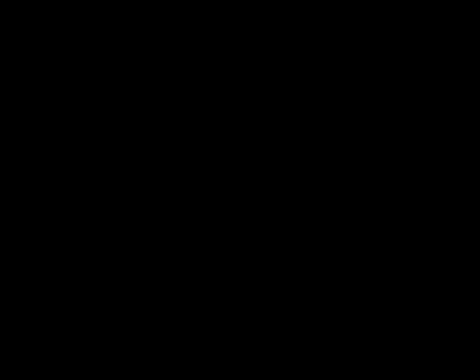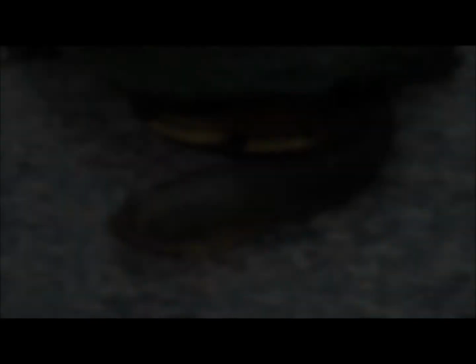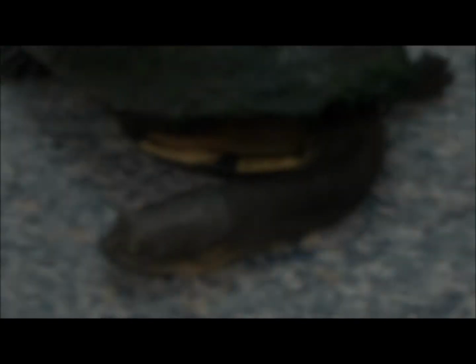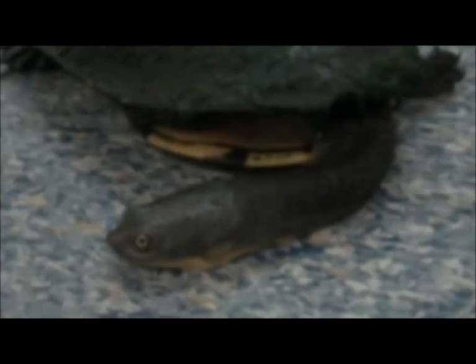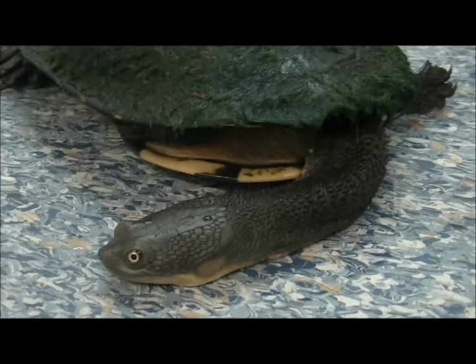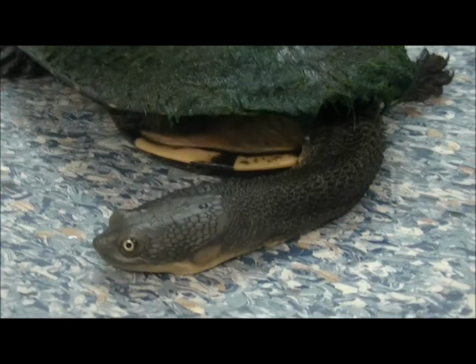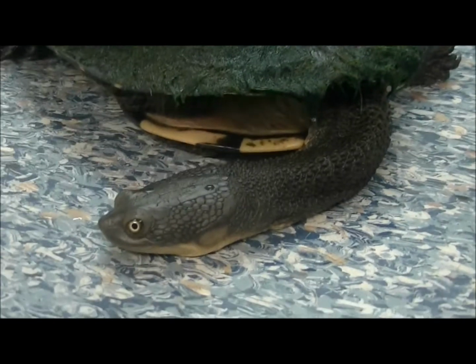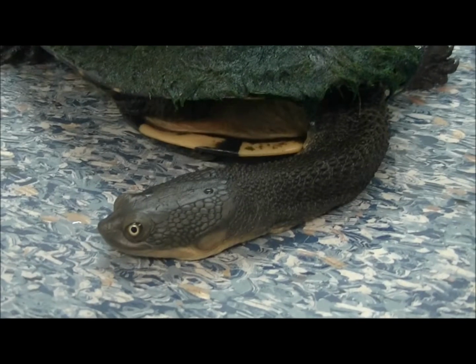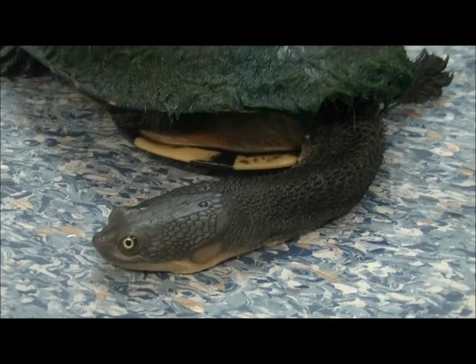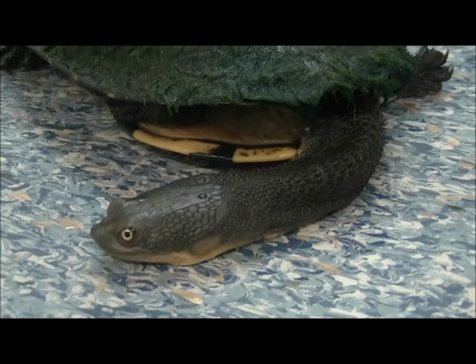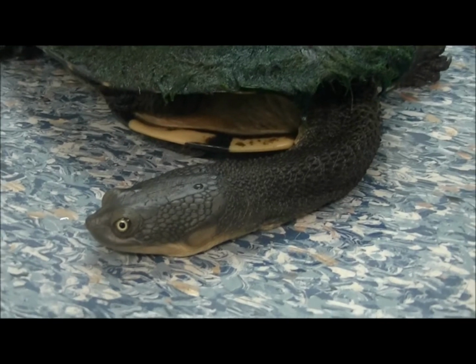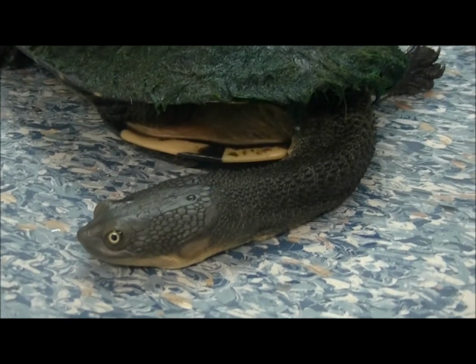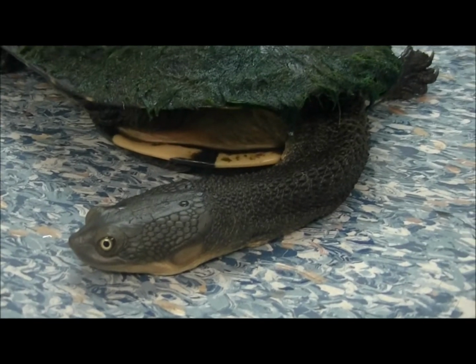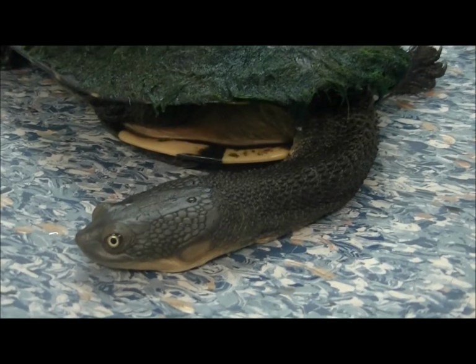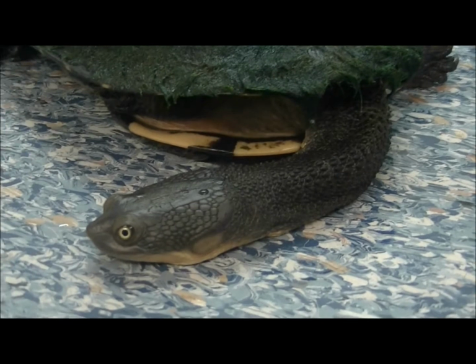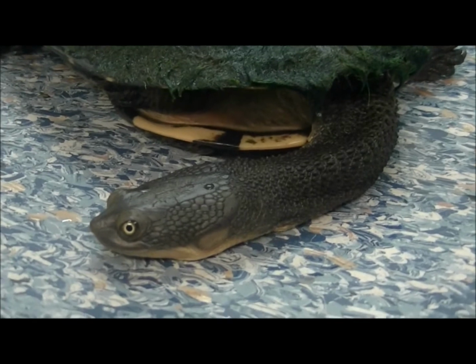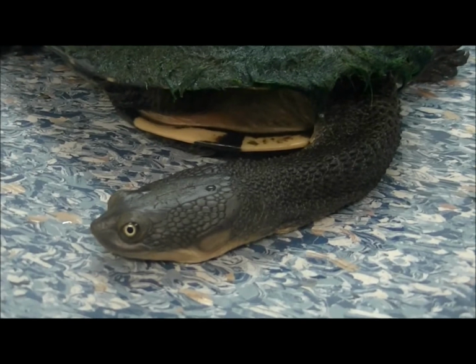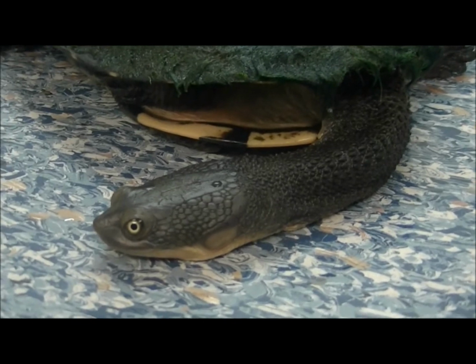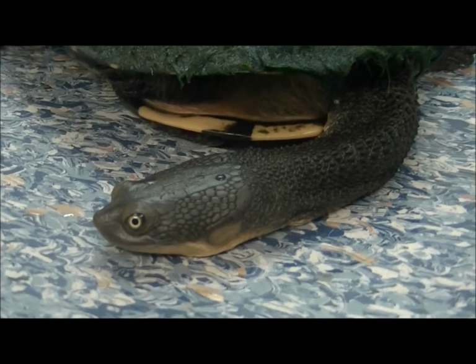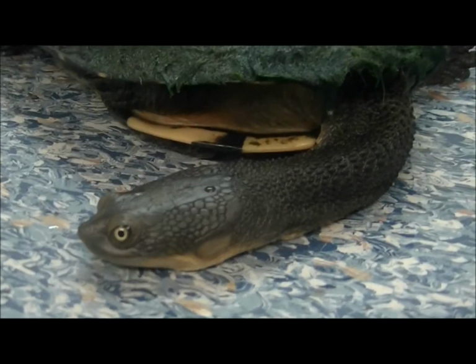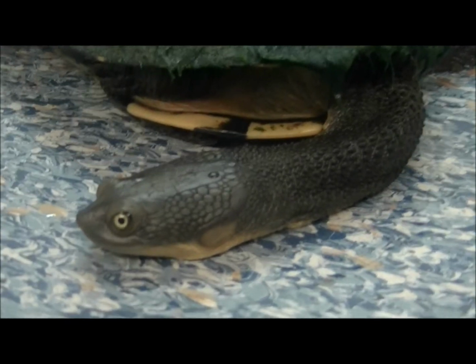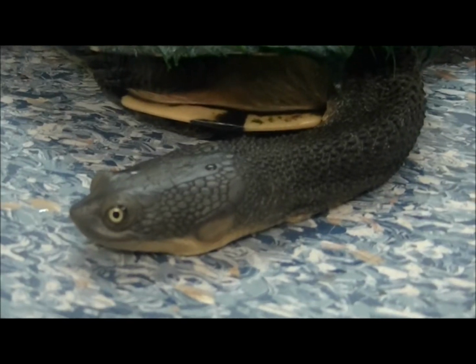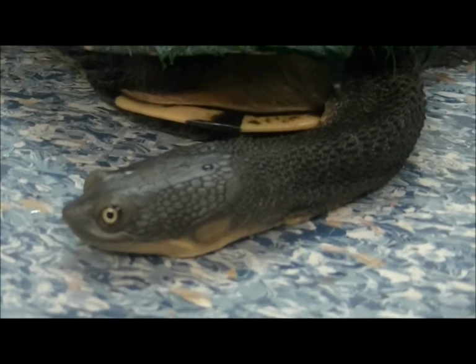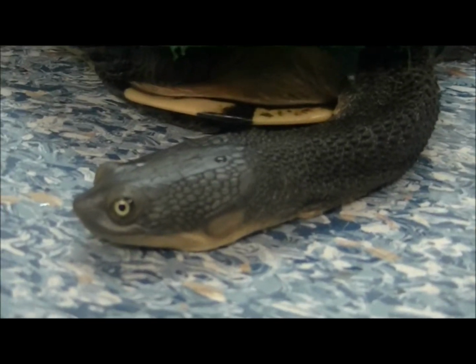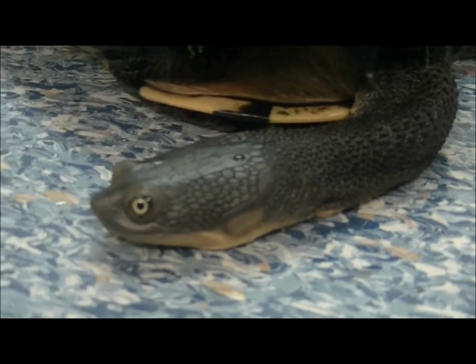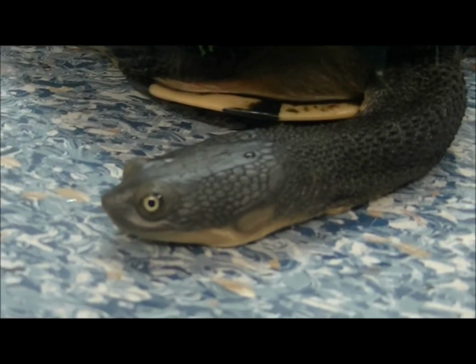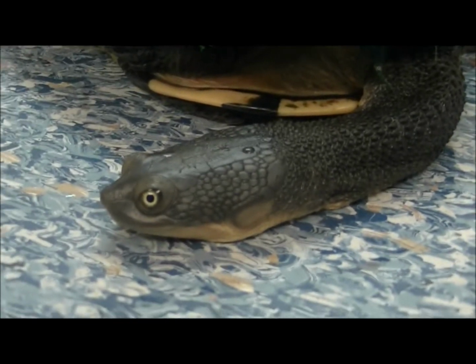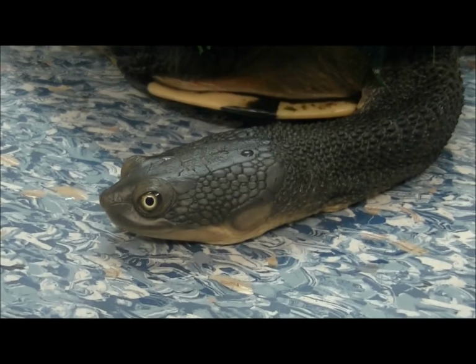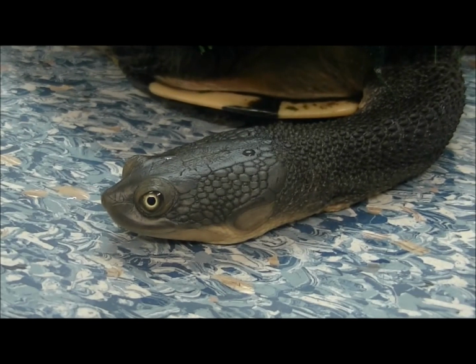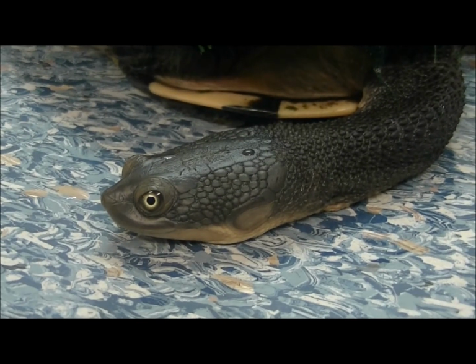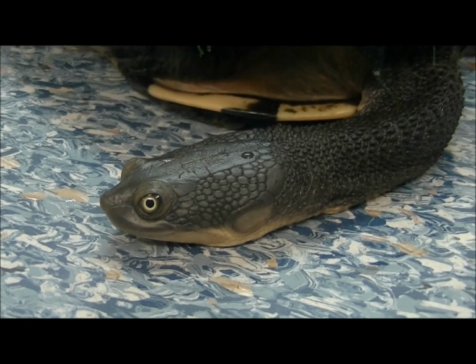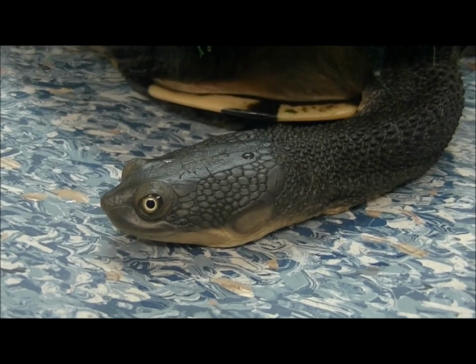Hi, it's Shane from The Reptile Doctor, and we have a turtle — this is an Eastern Long-Neck Turtle.